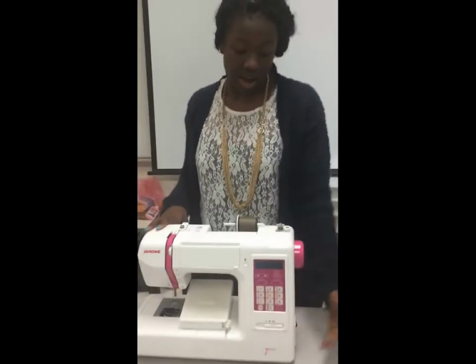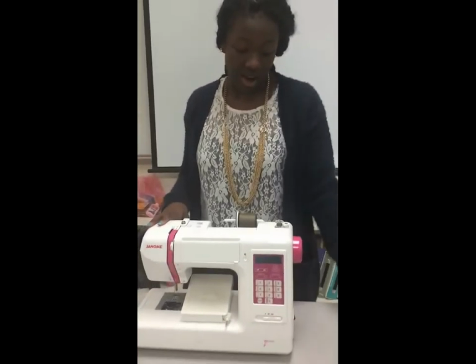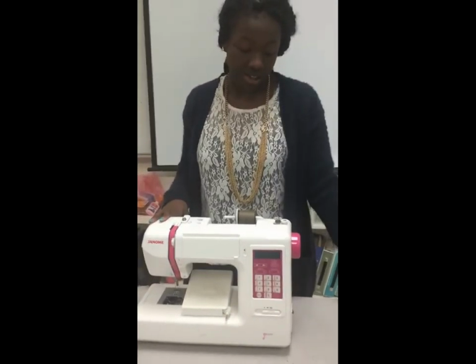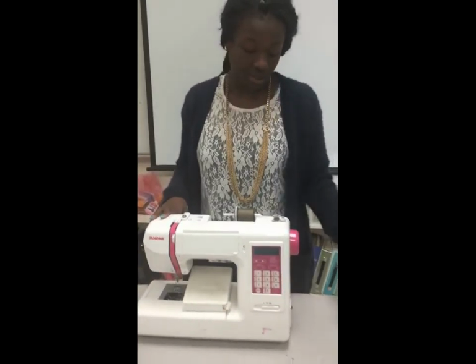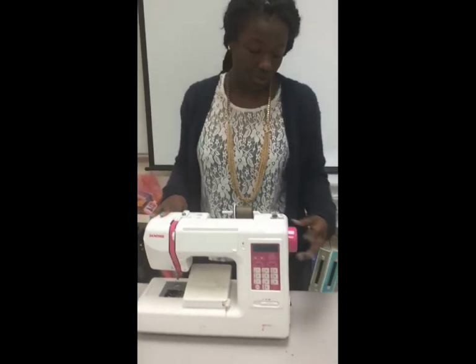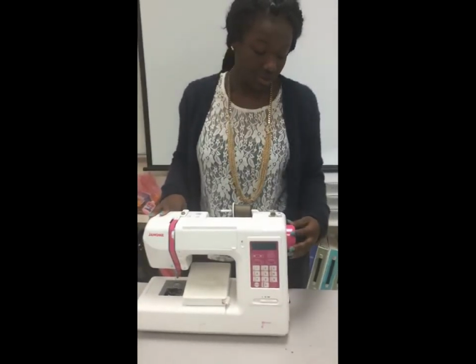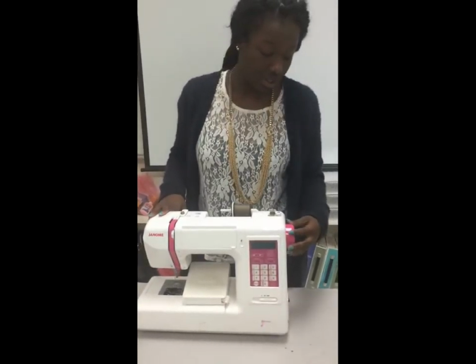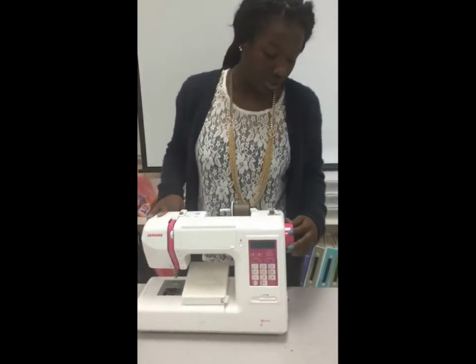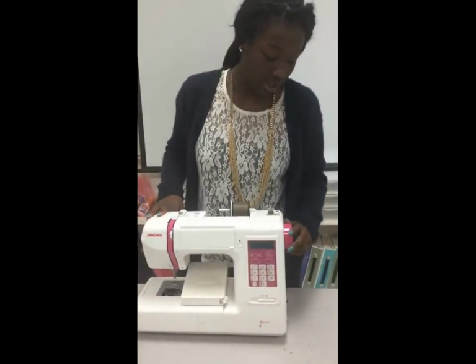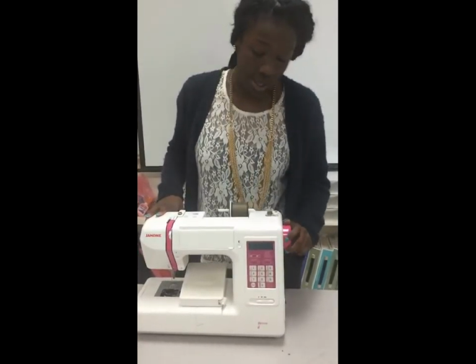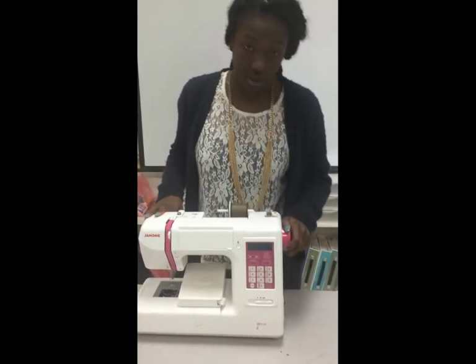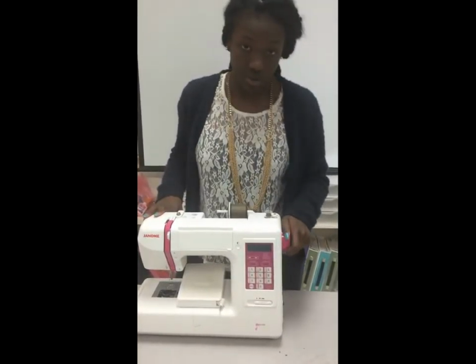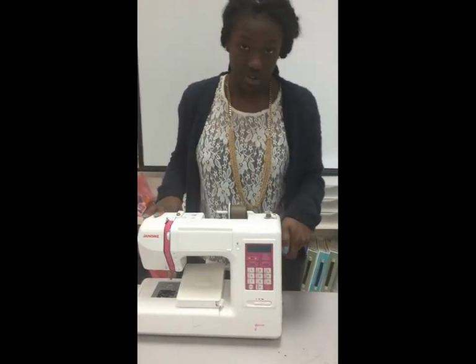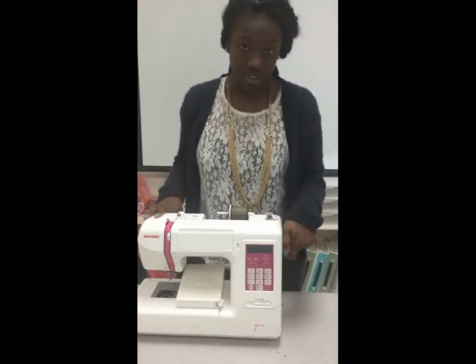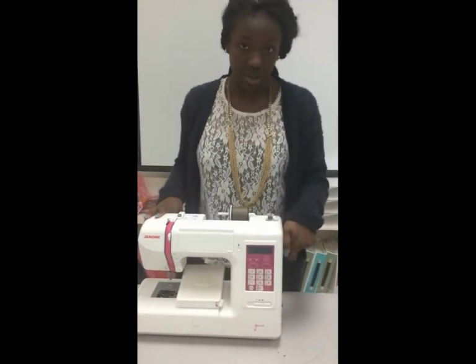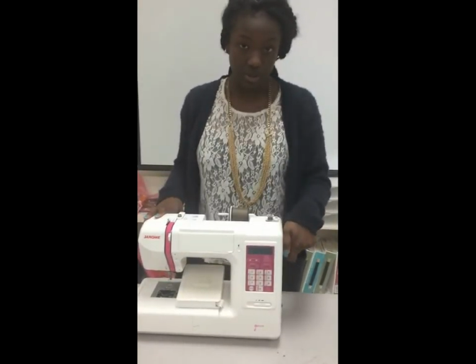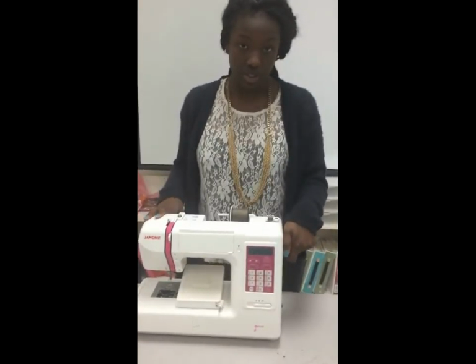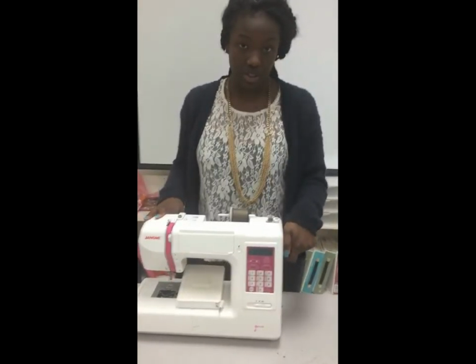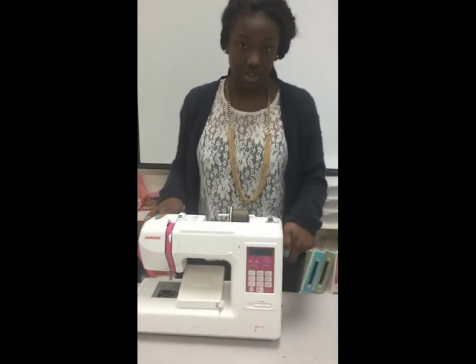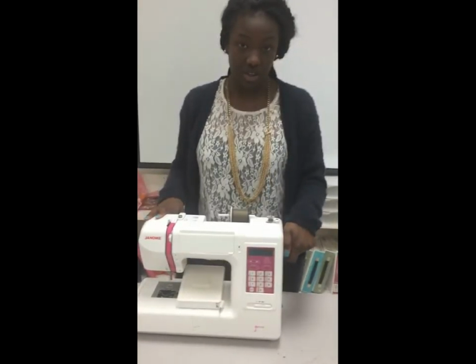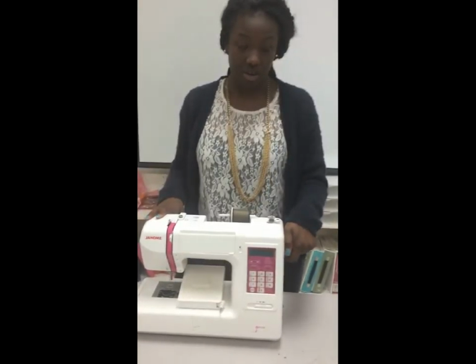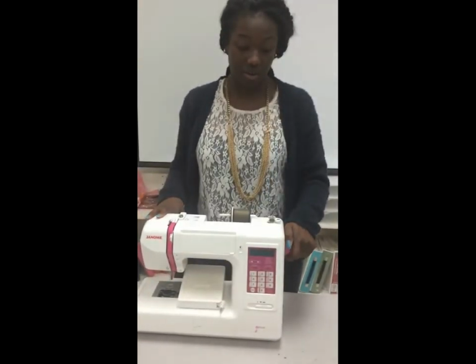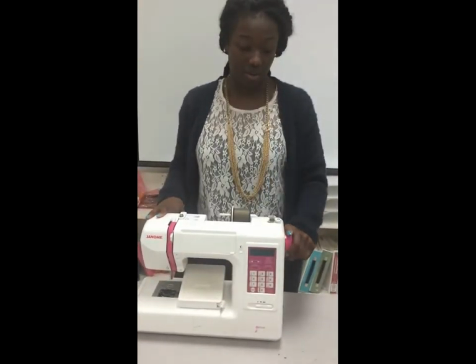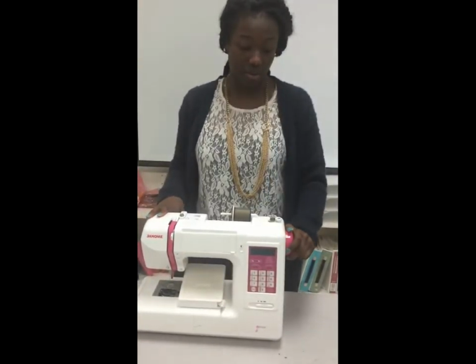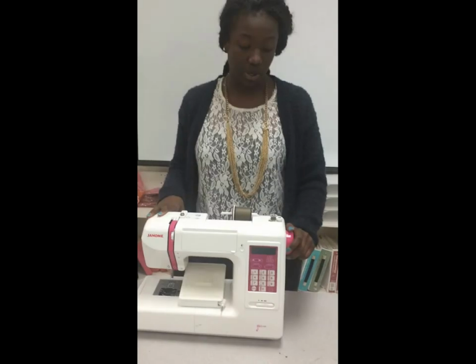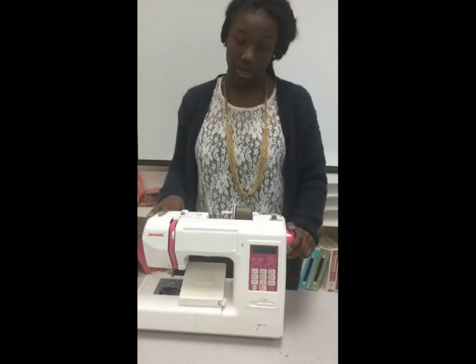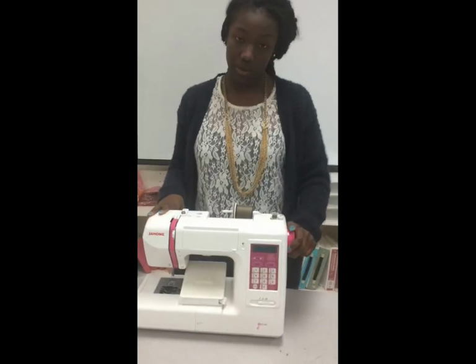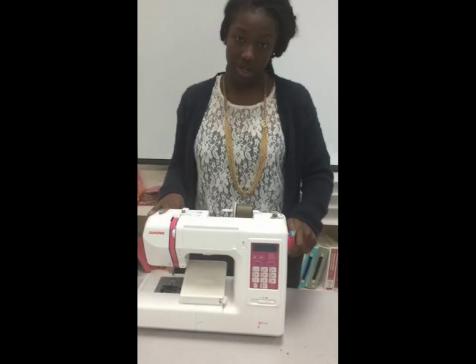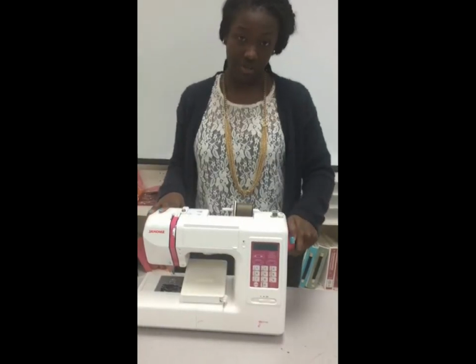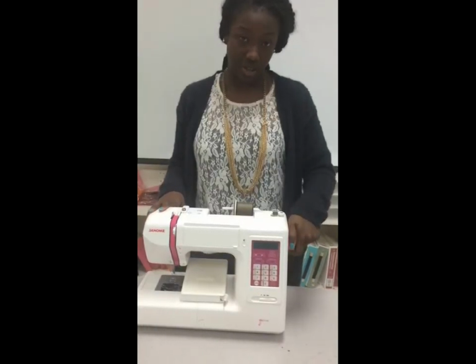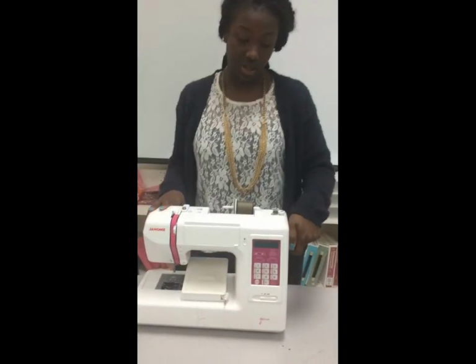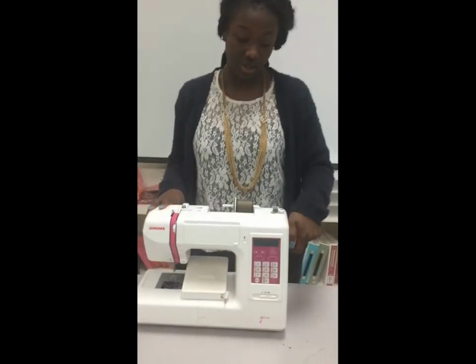Now as I move up to the hand wheel, this helps with bringing the needle up and down.